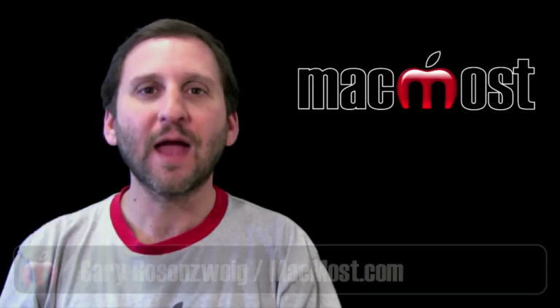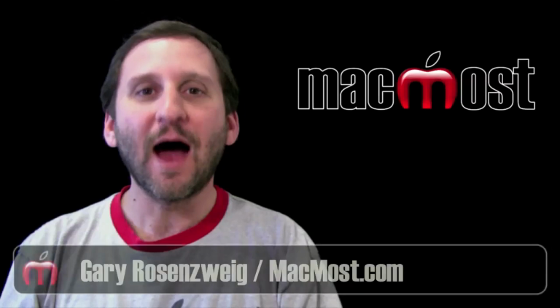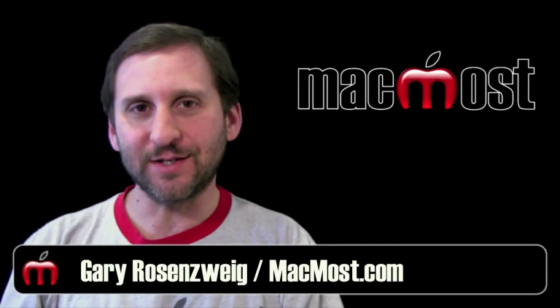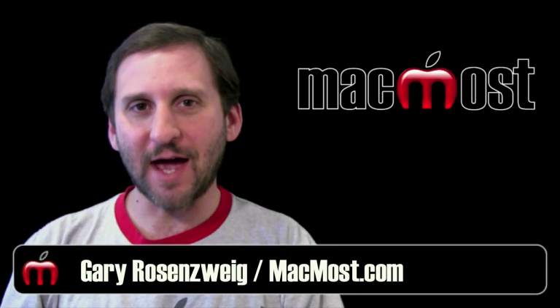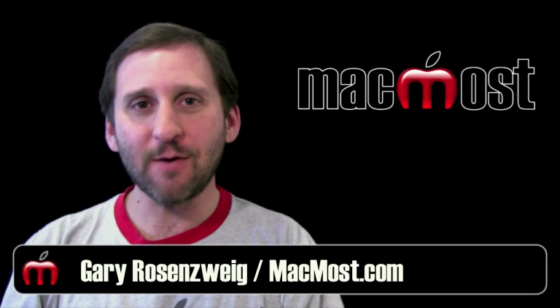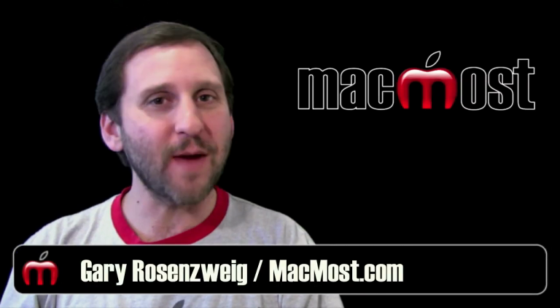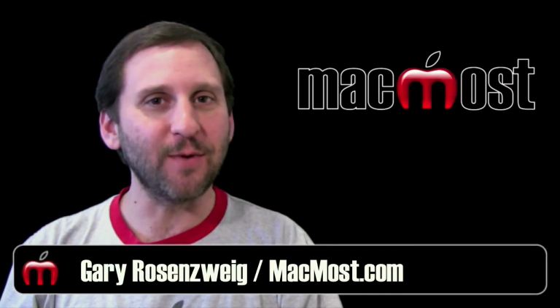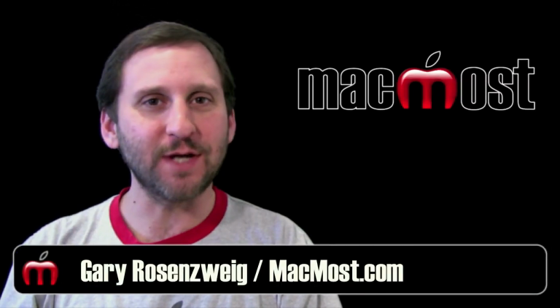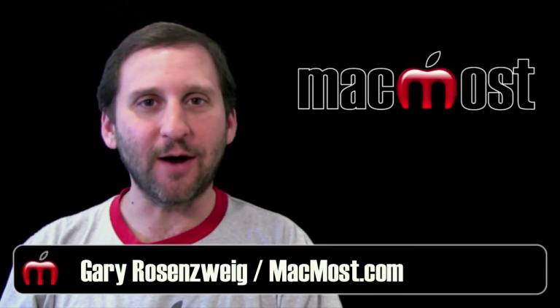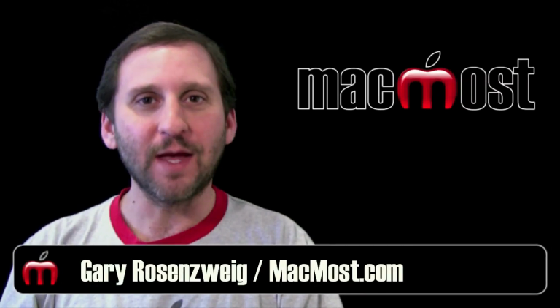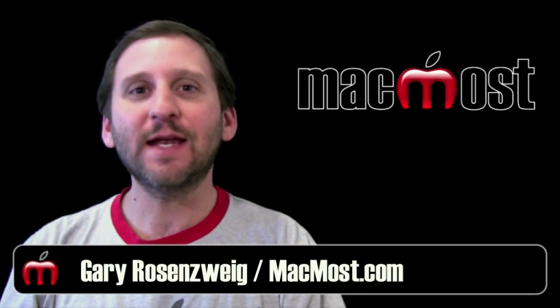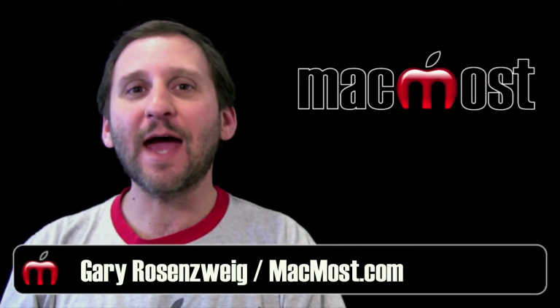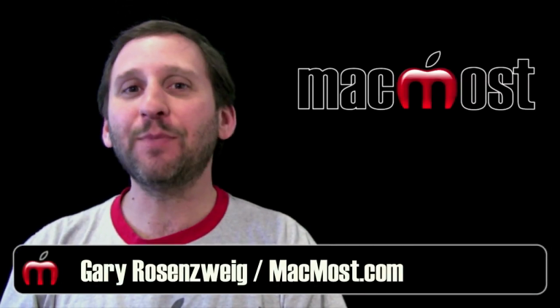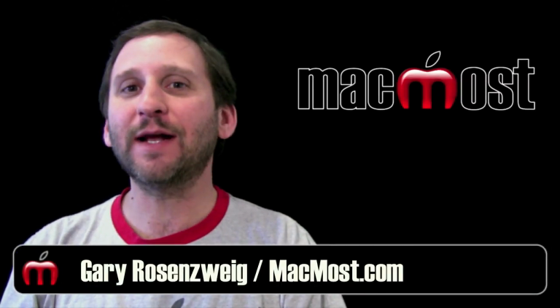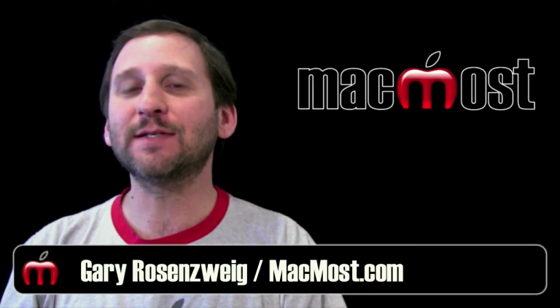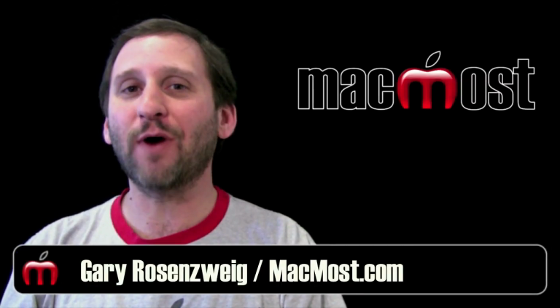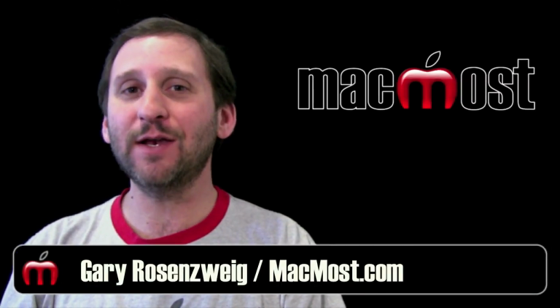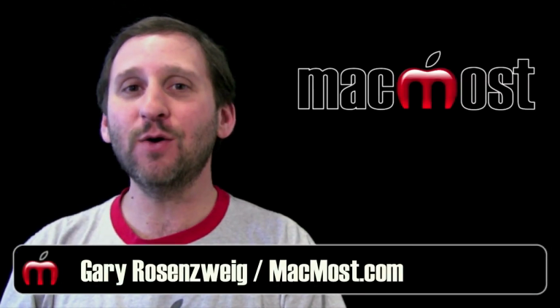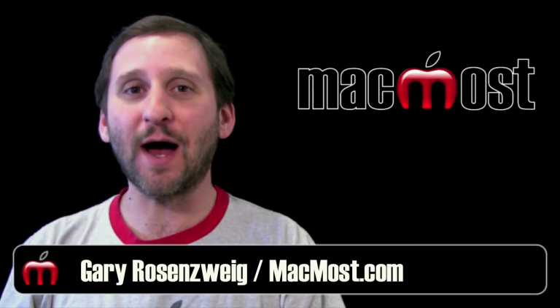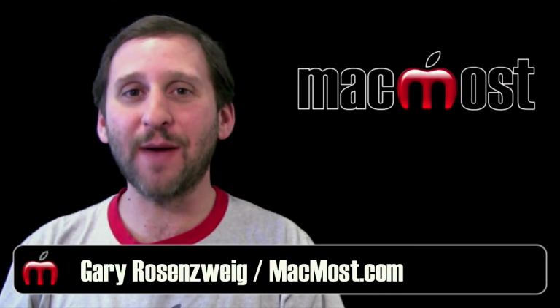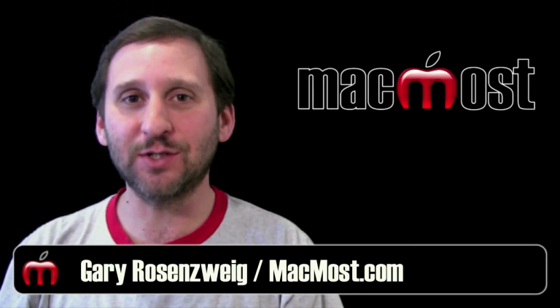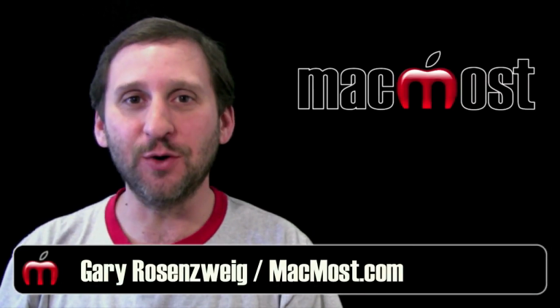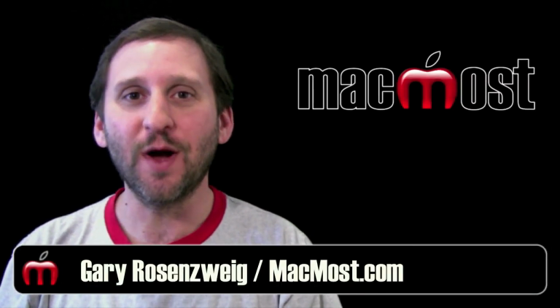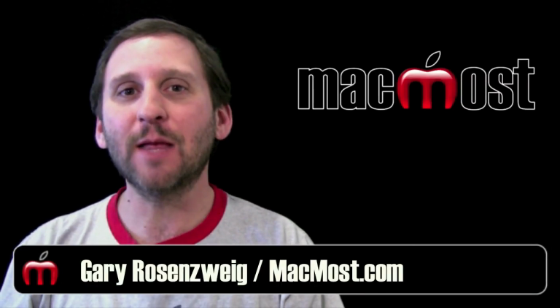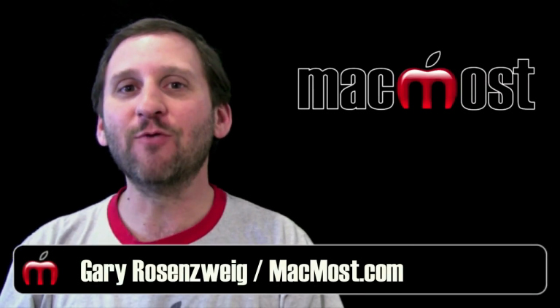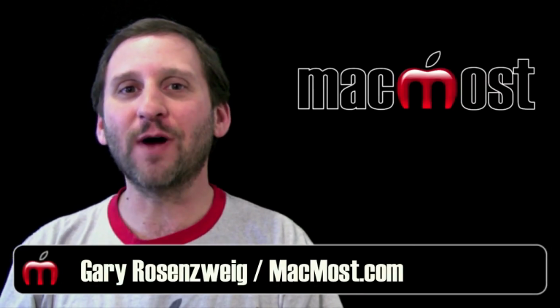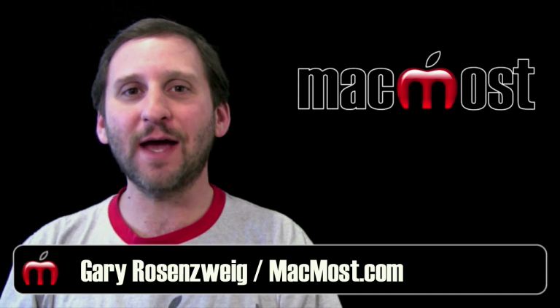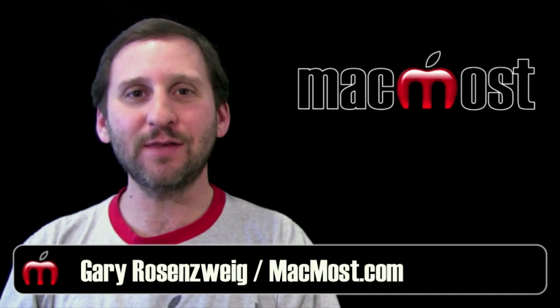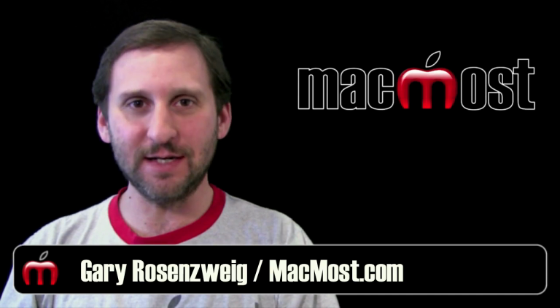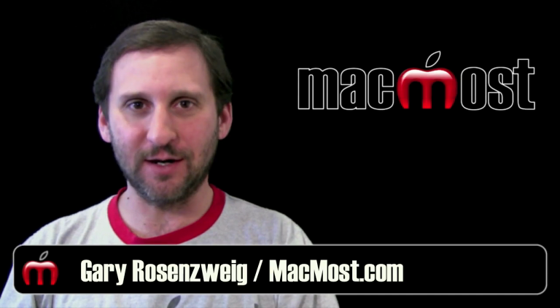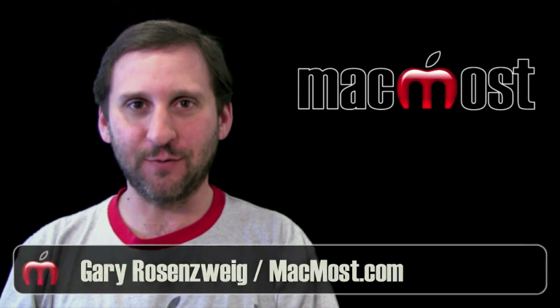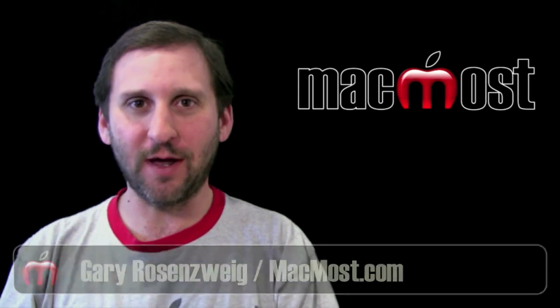Hi, this is Gary with MacMost Now. Today Apple announced the brand new iPad 2. Let me run down the details for you.